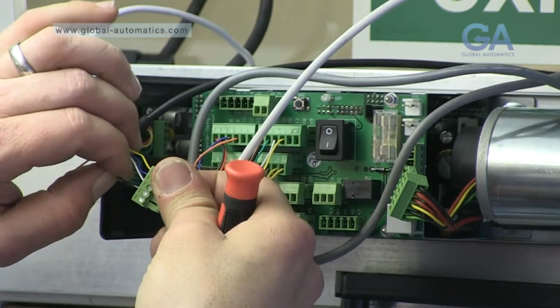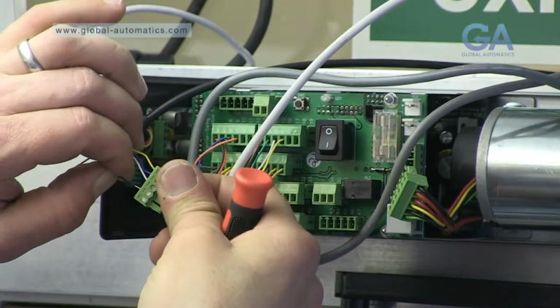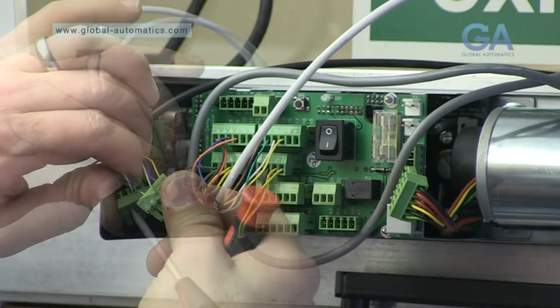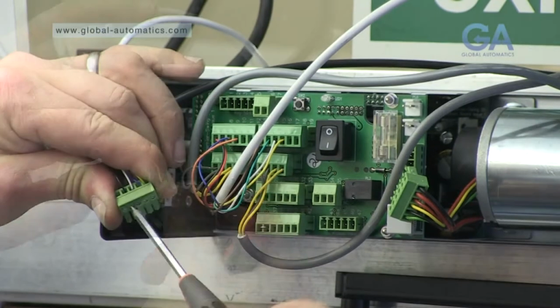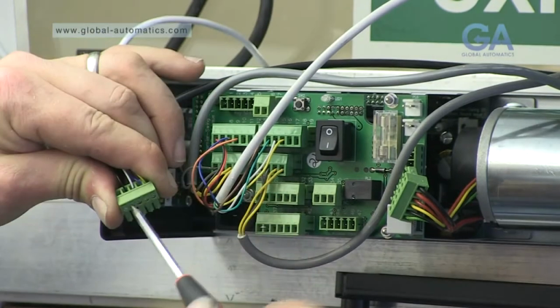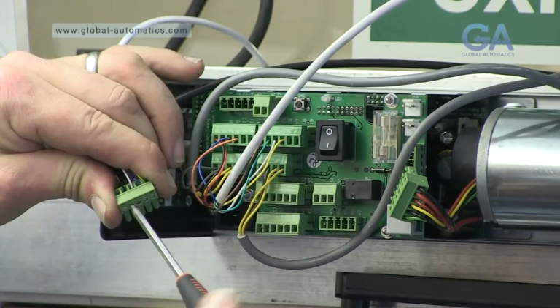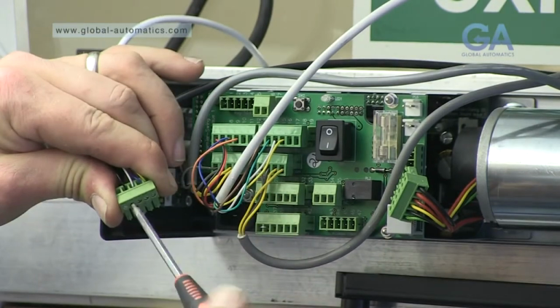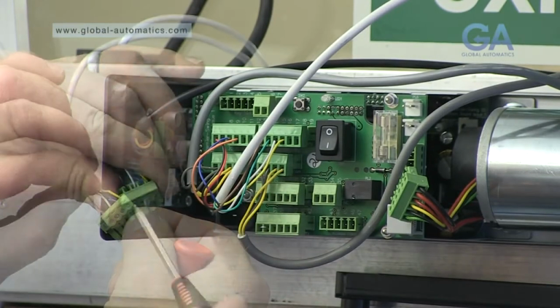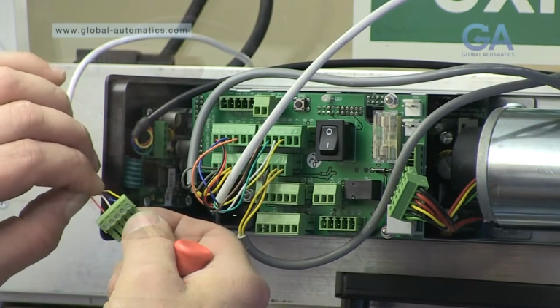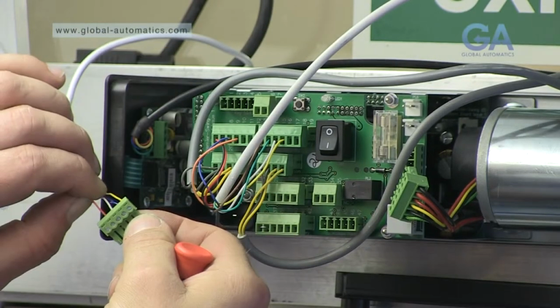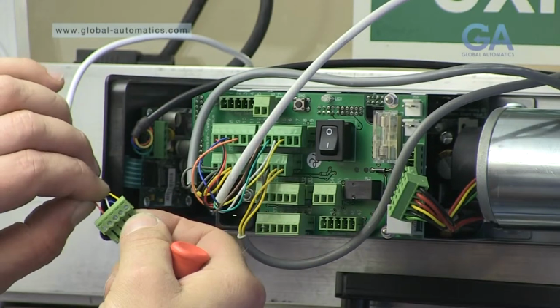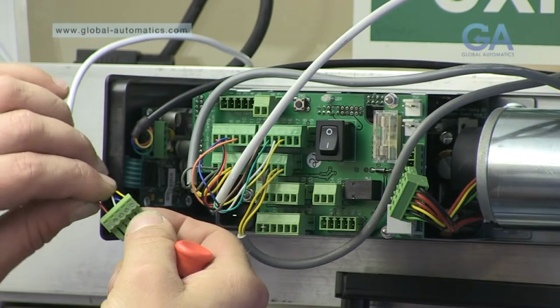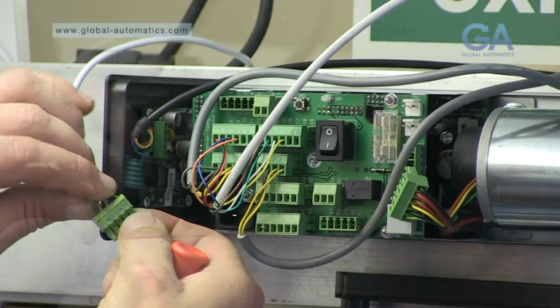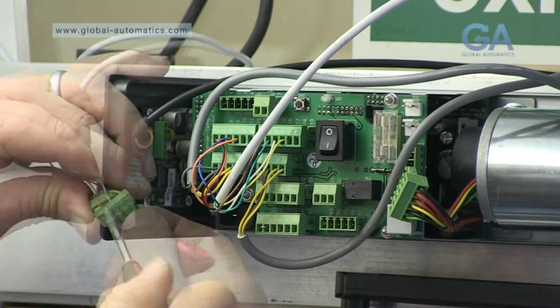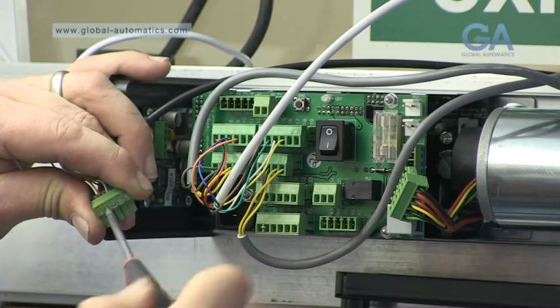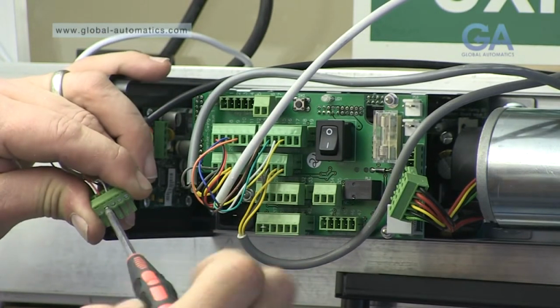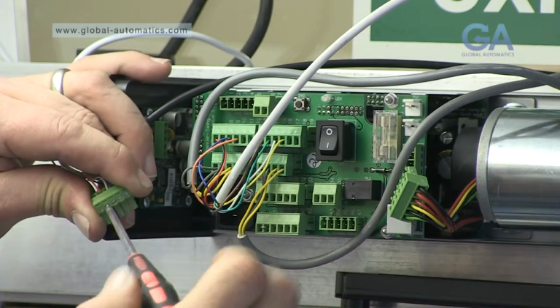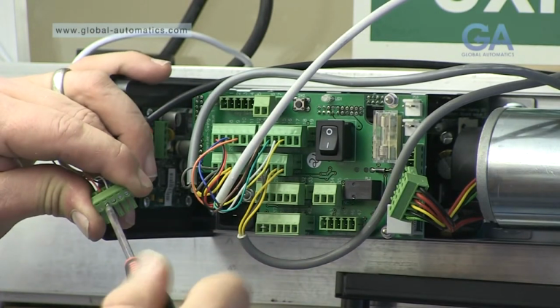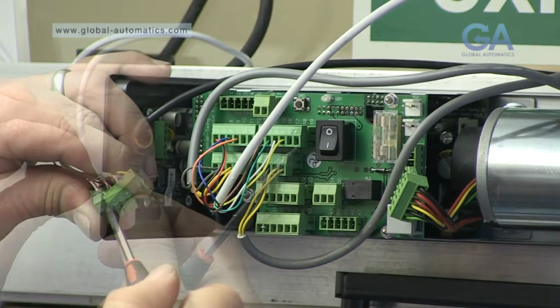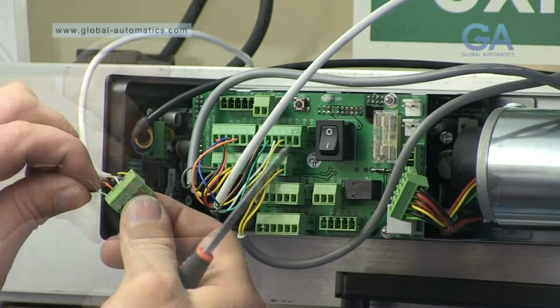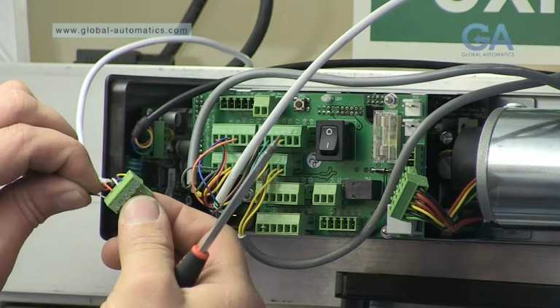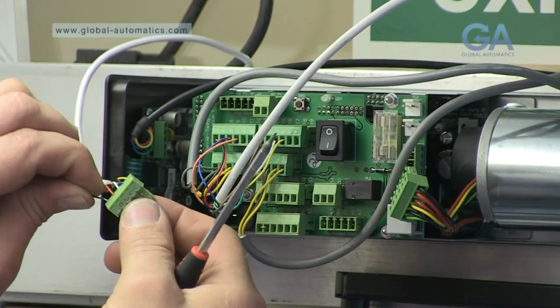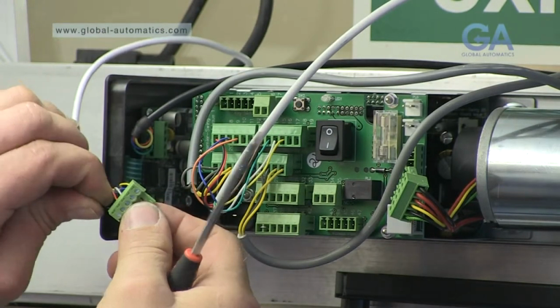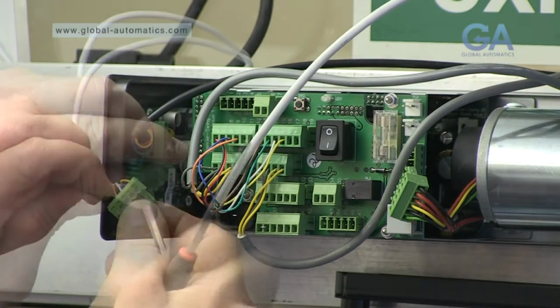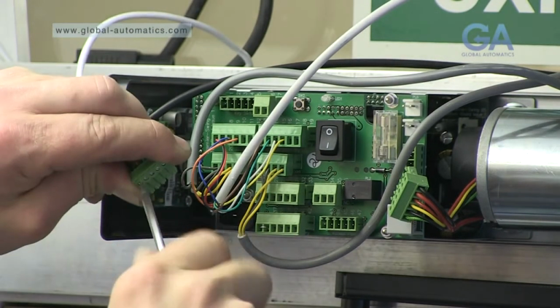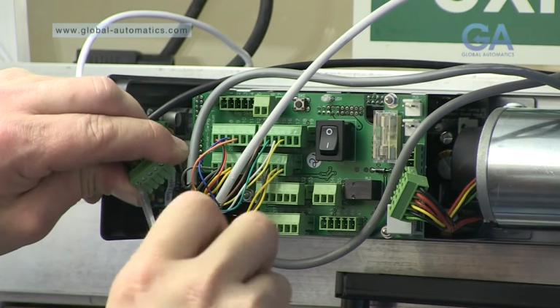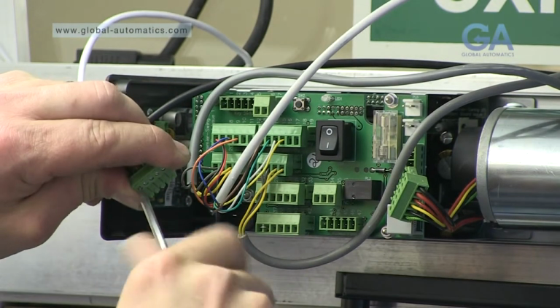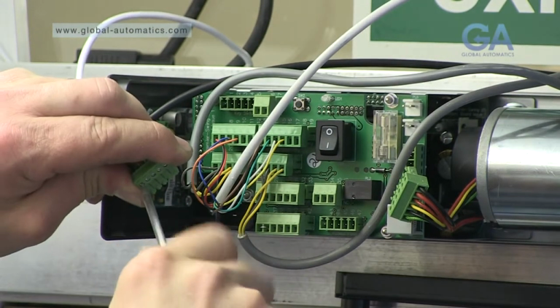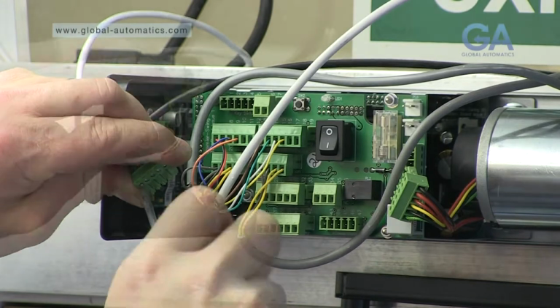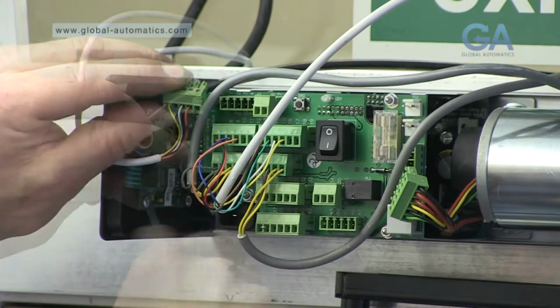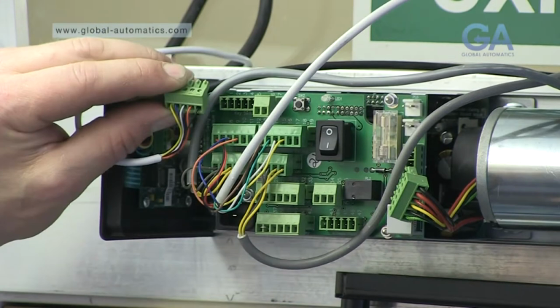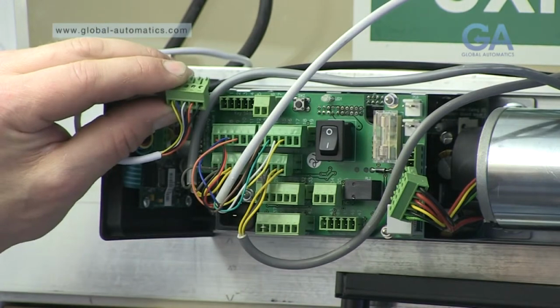The plug is numbered one to five. Install wires as per the diagram and plug in.